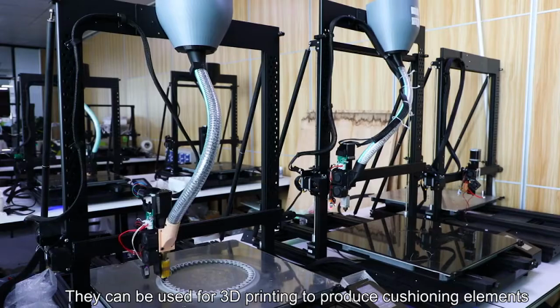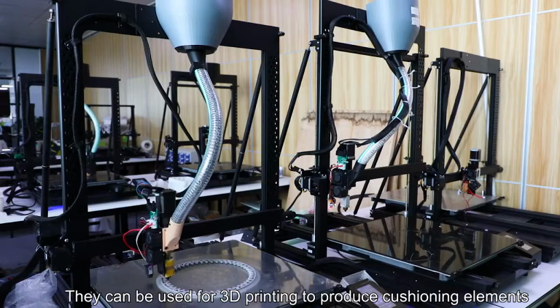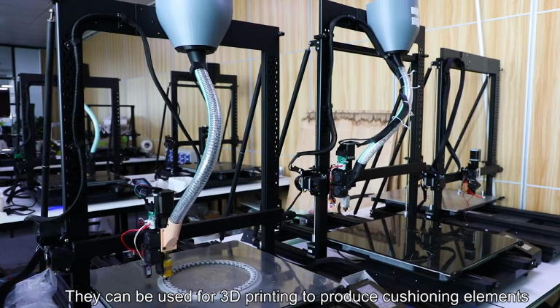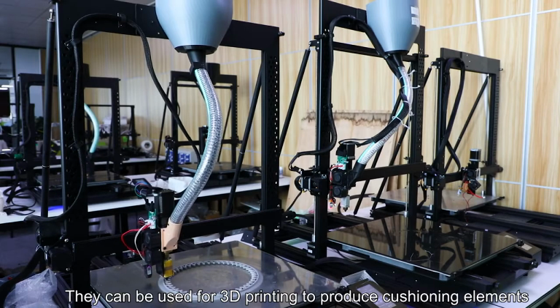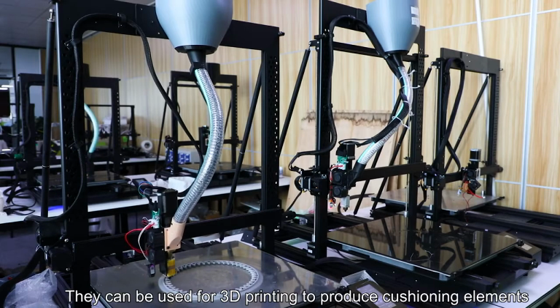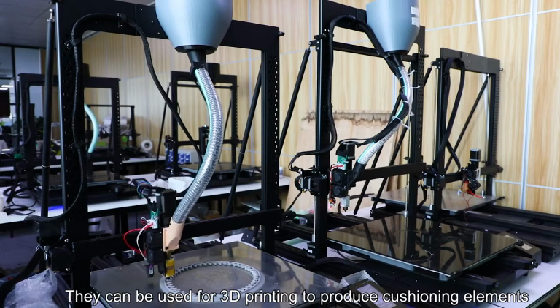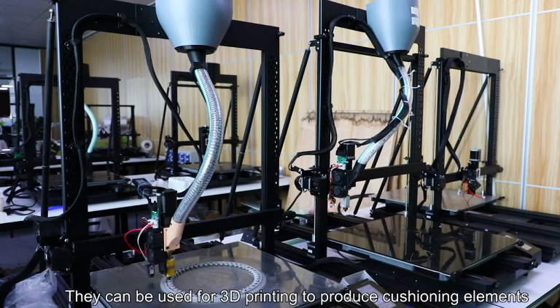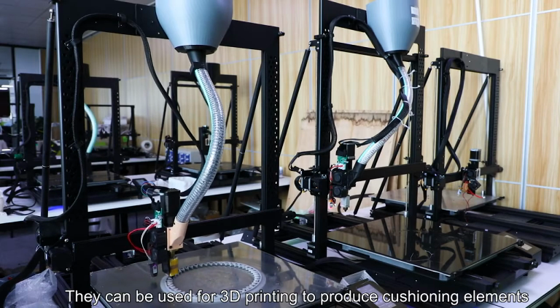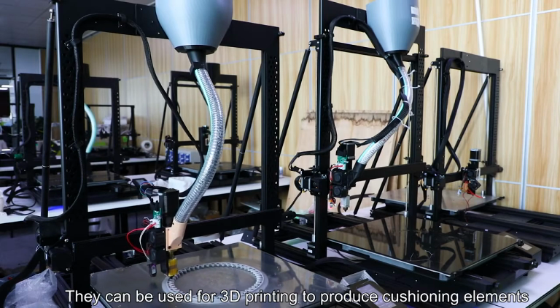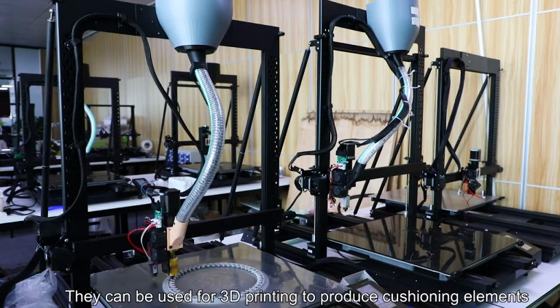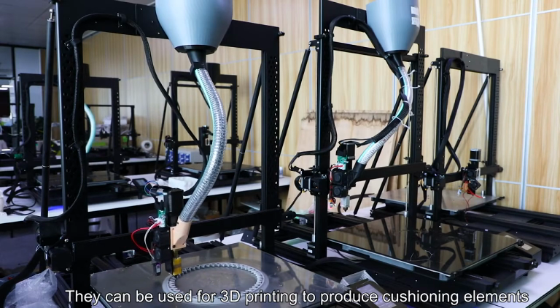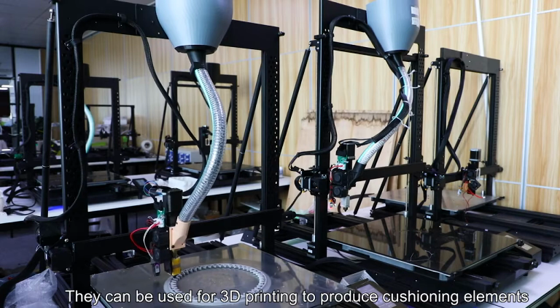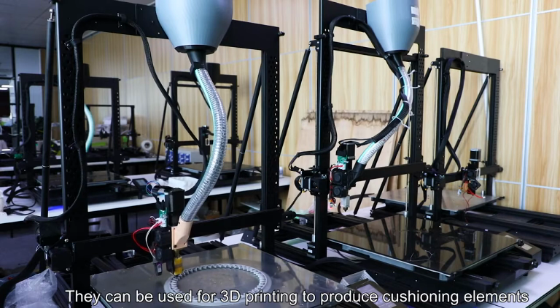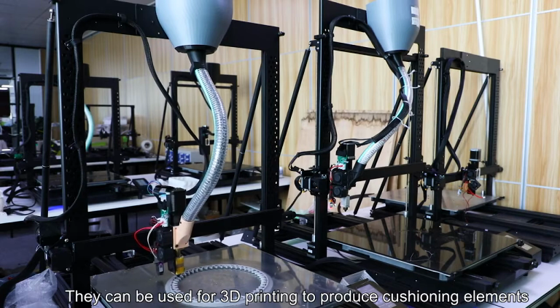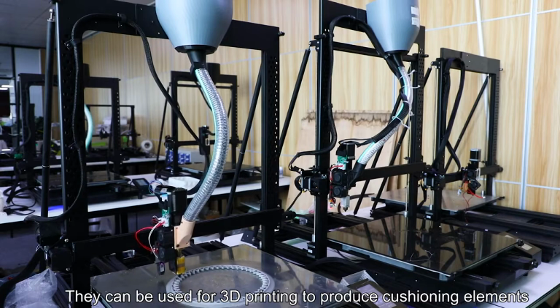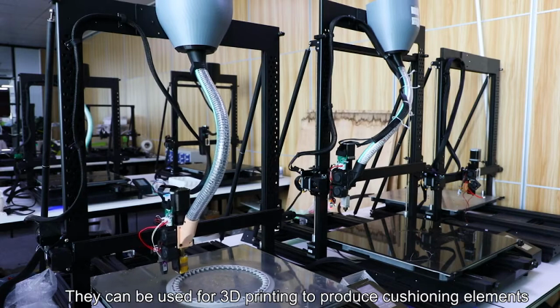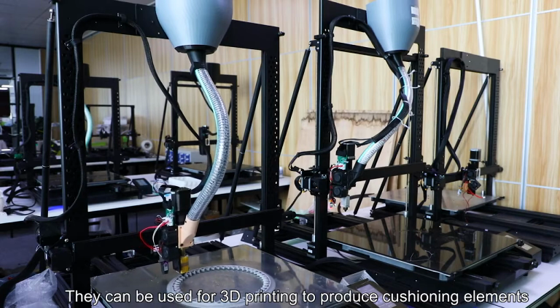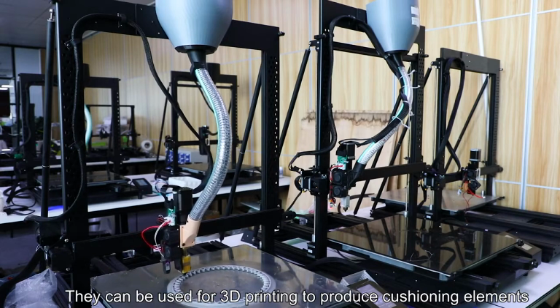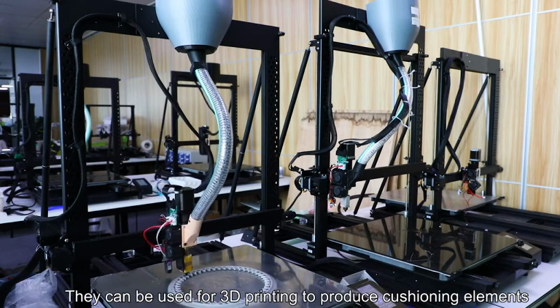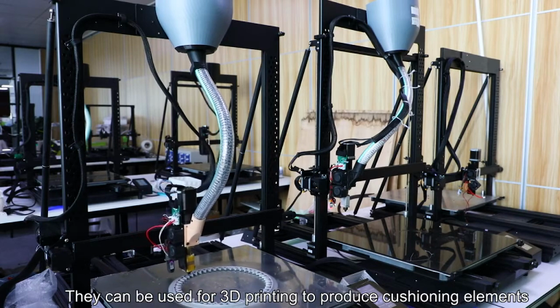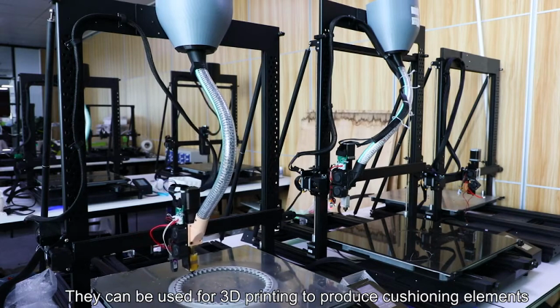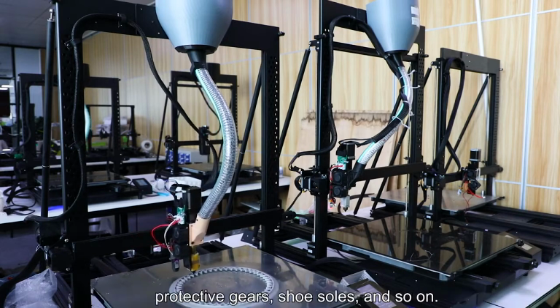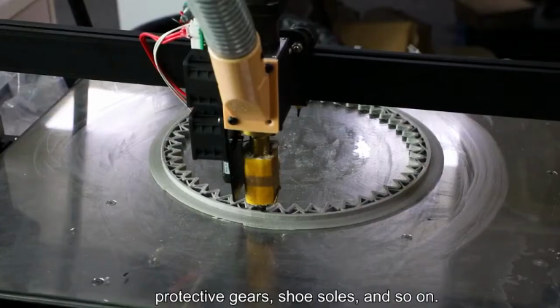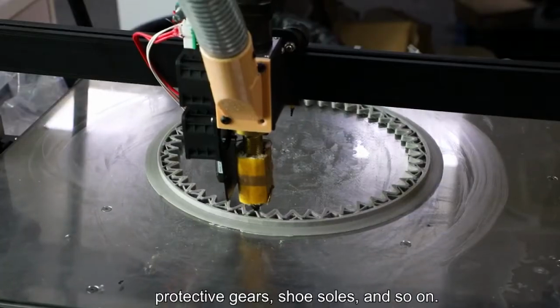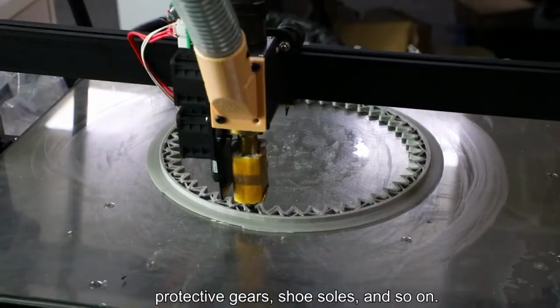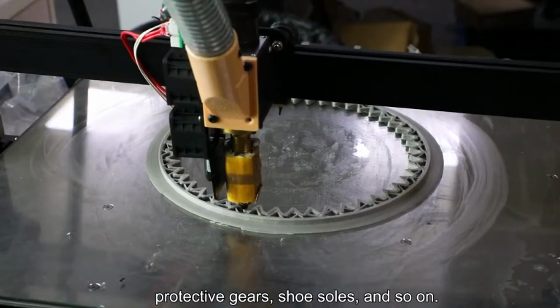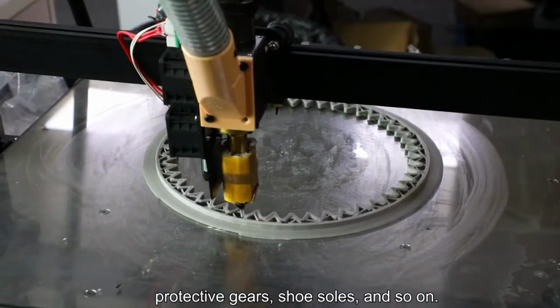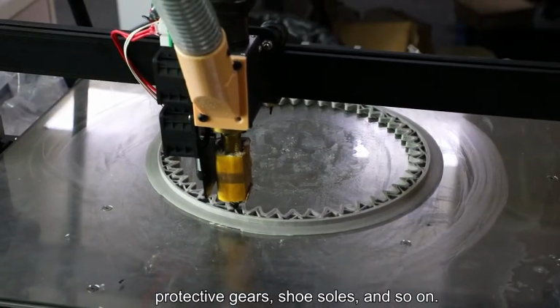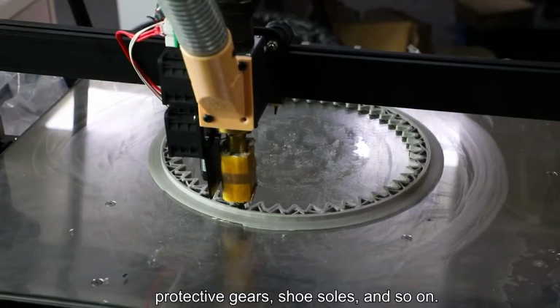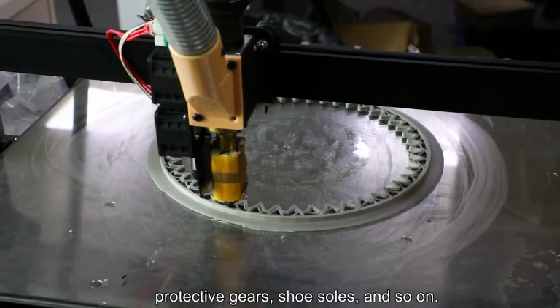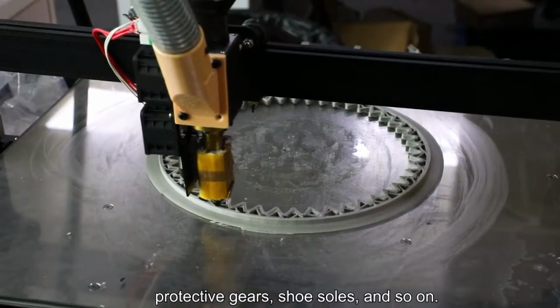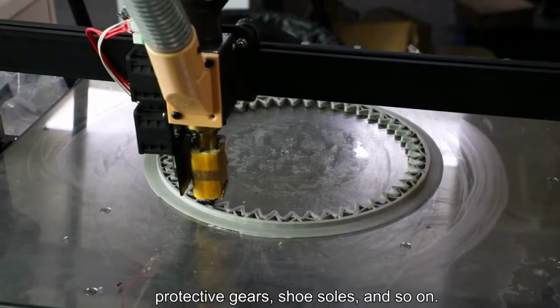They can be used for 3D printing to produce cushioning elements, protective gears, shoe soles, and so on.